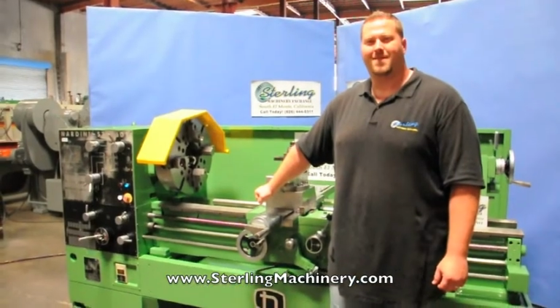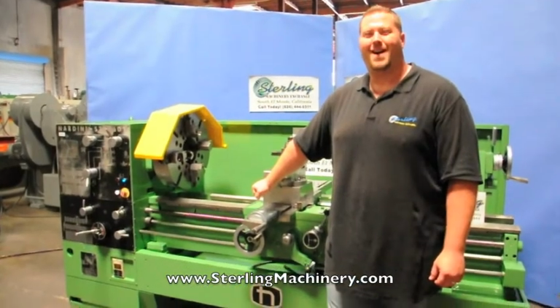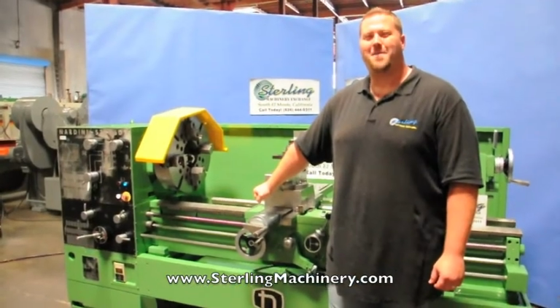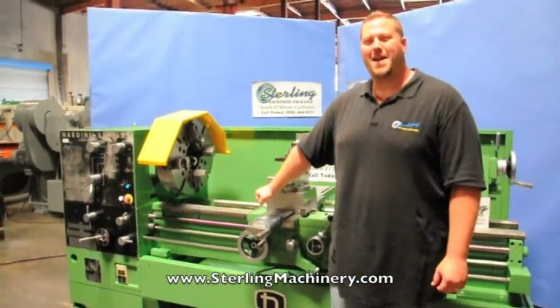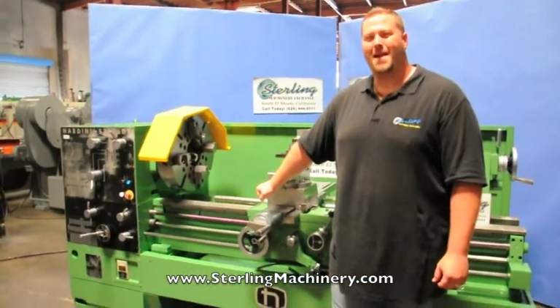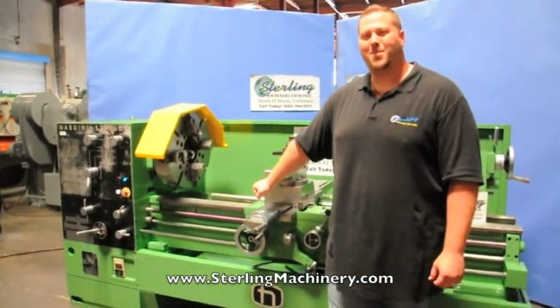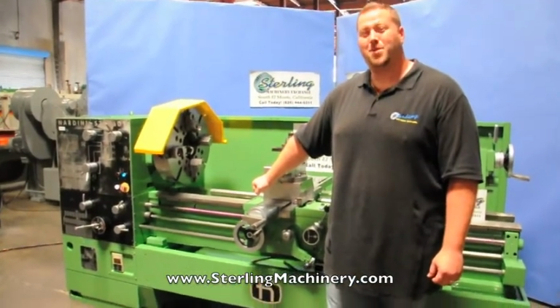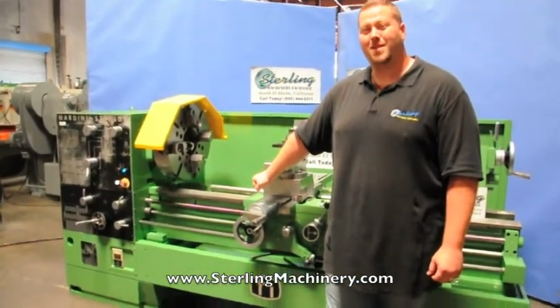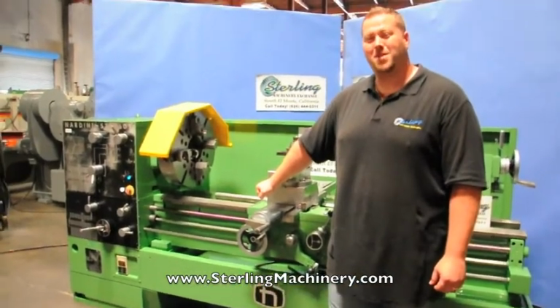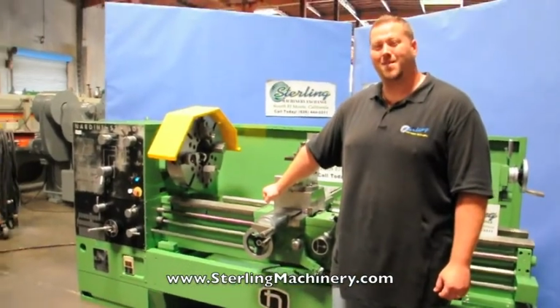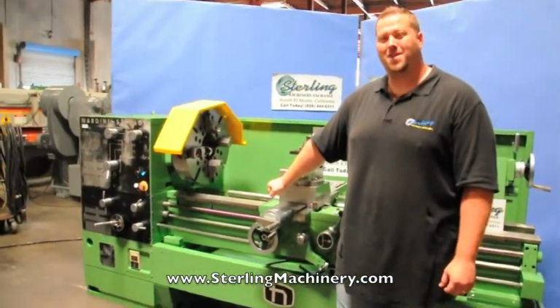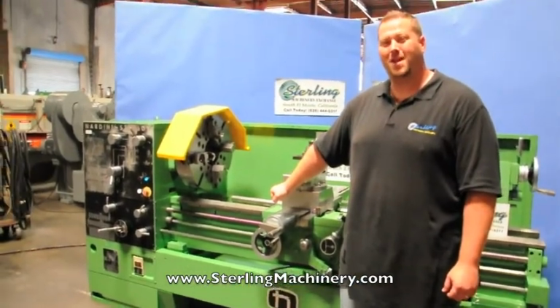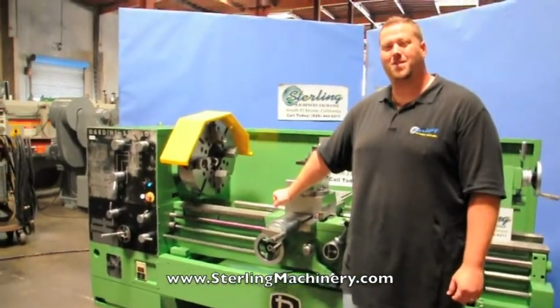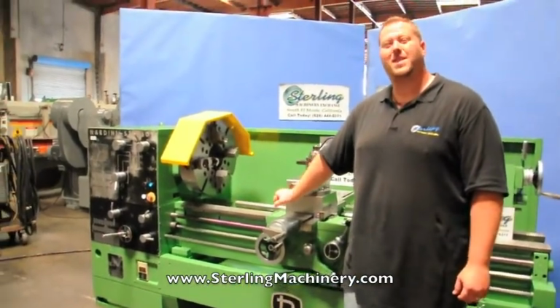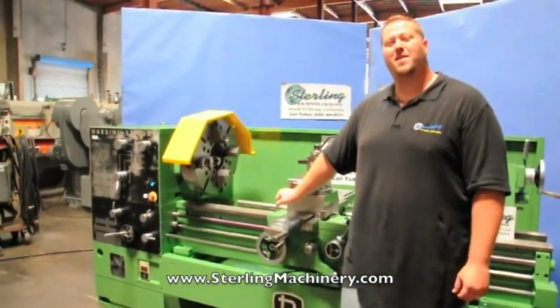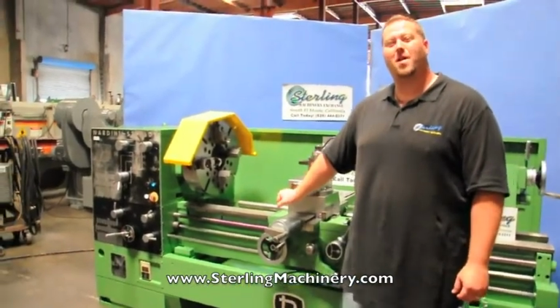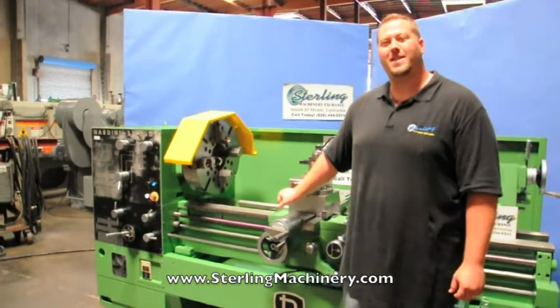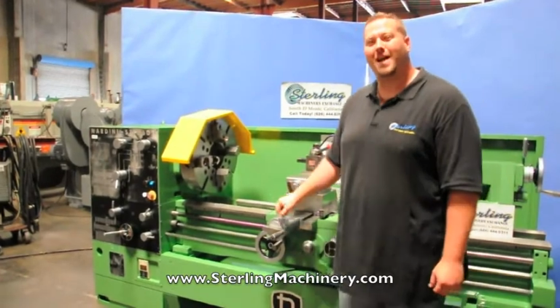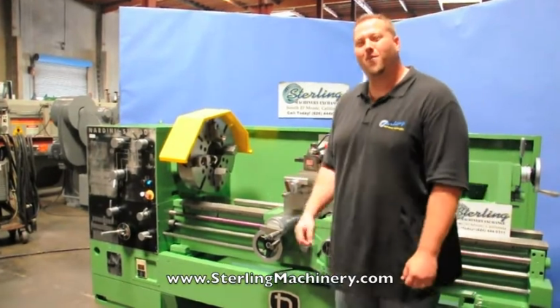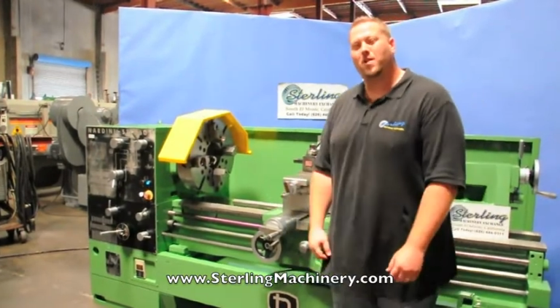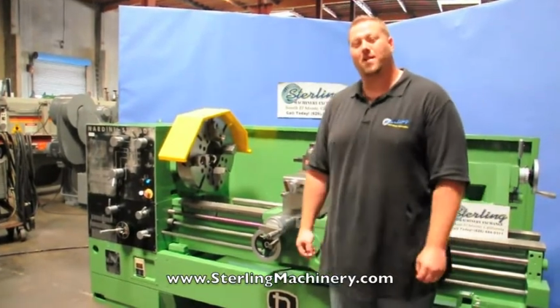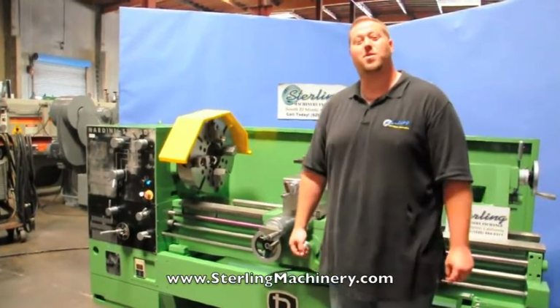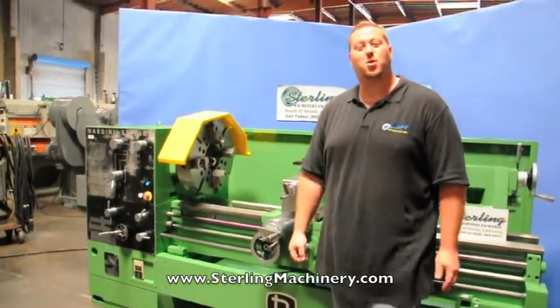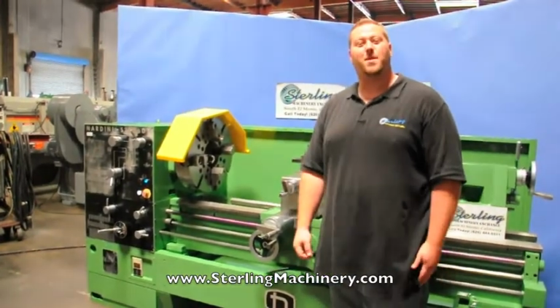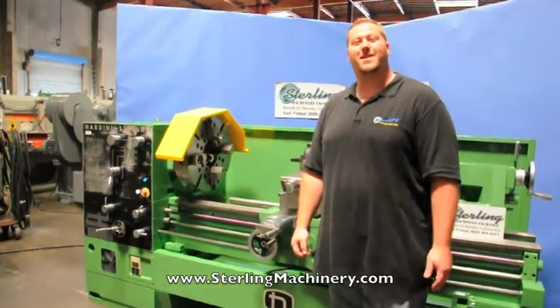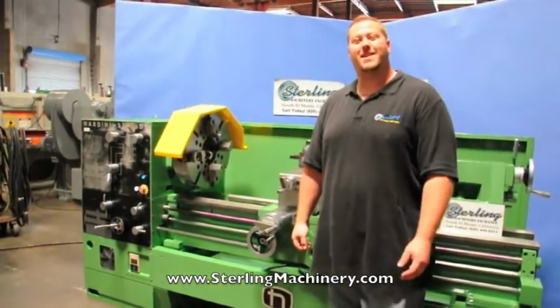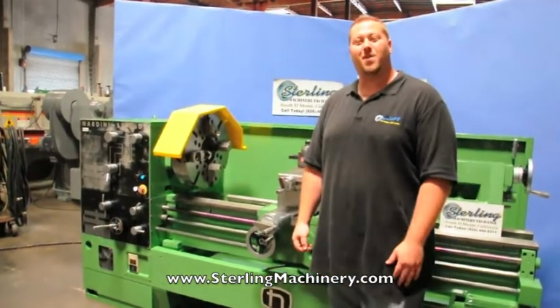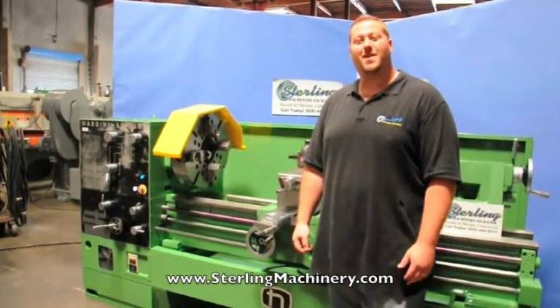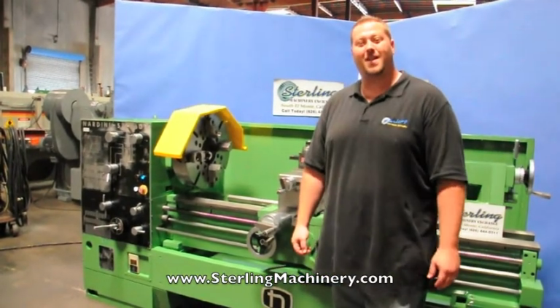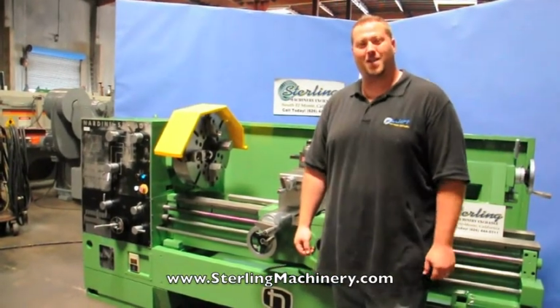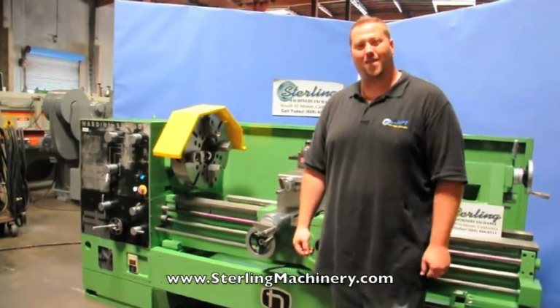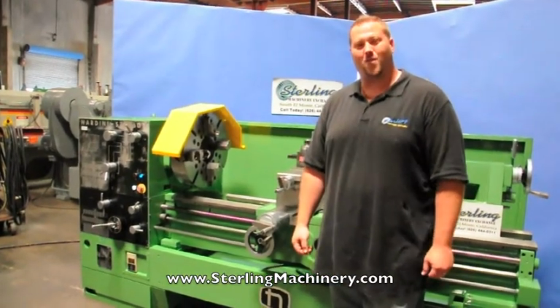Hi, I'm Adam Mattis from Sterling Machinery Exchange here in South El Monte, California. We're just 20 minutes east of Los Angeles, California.